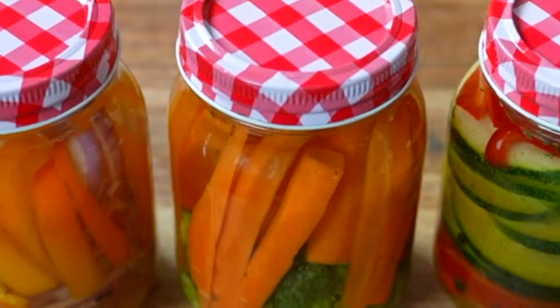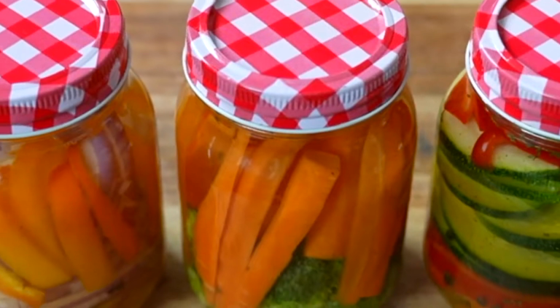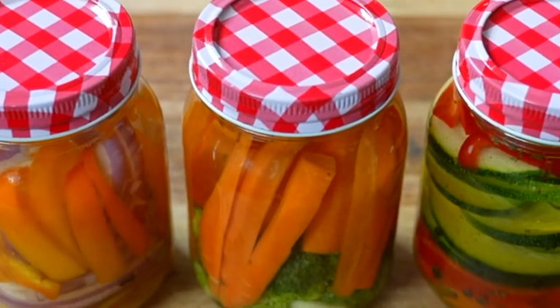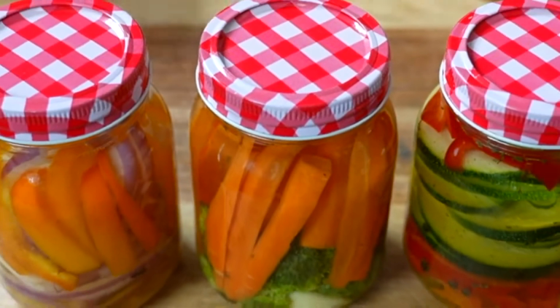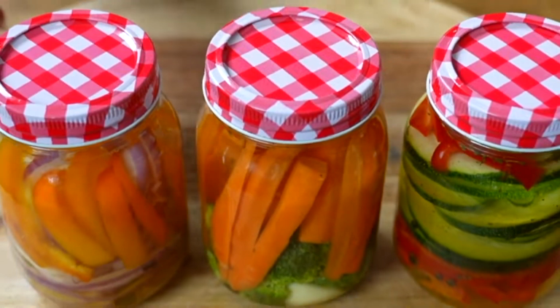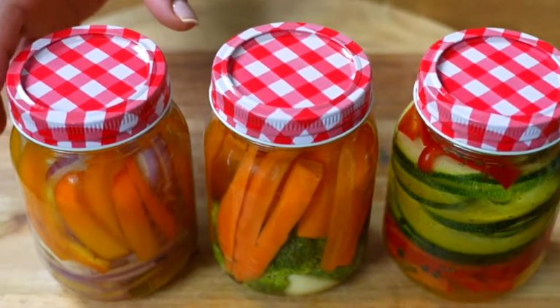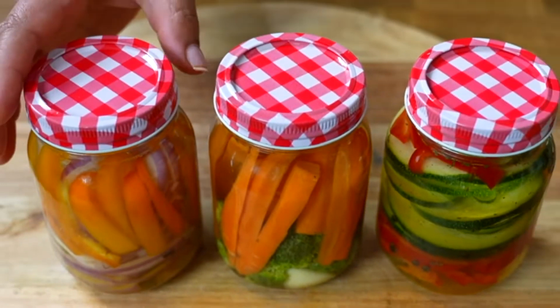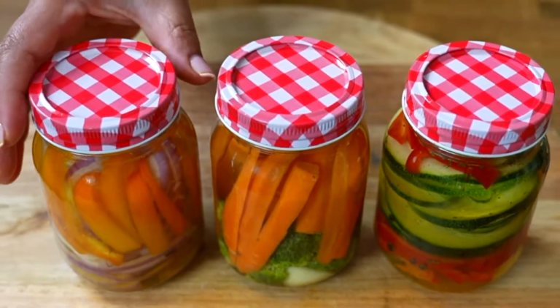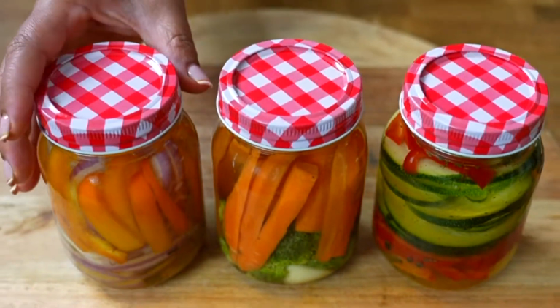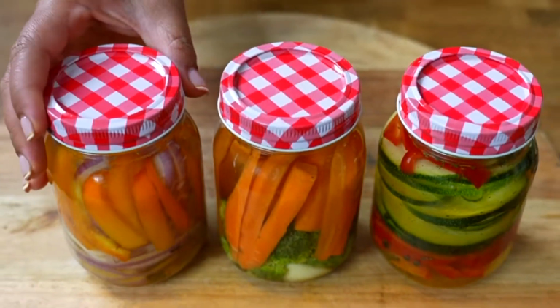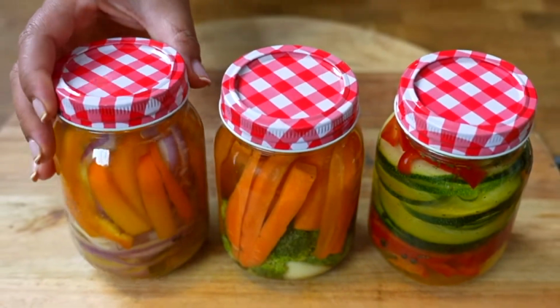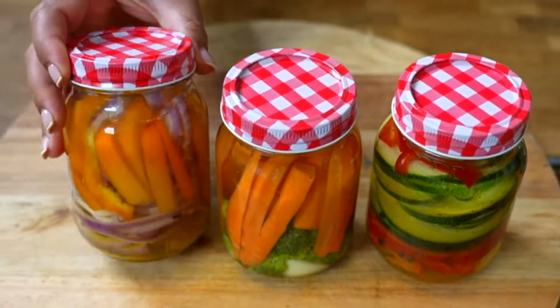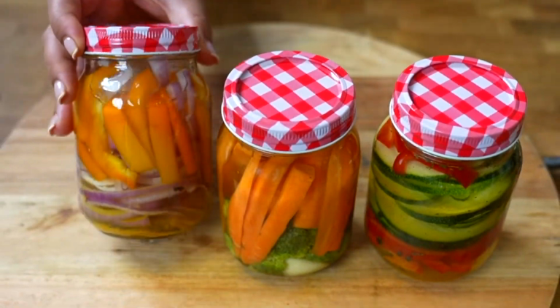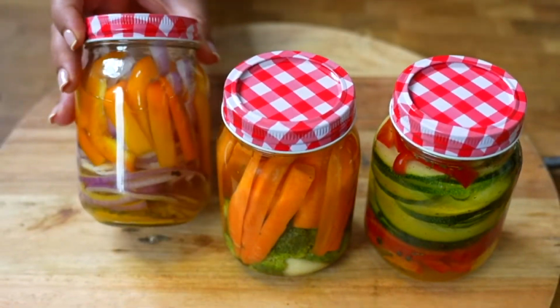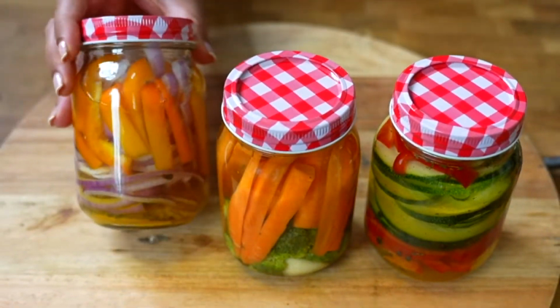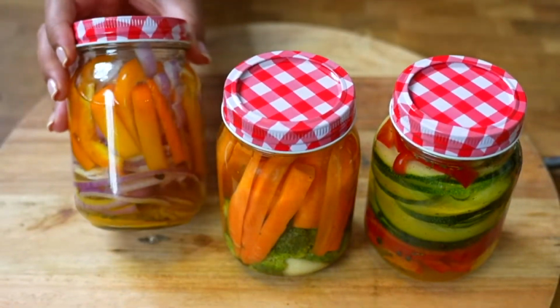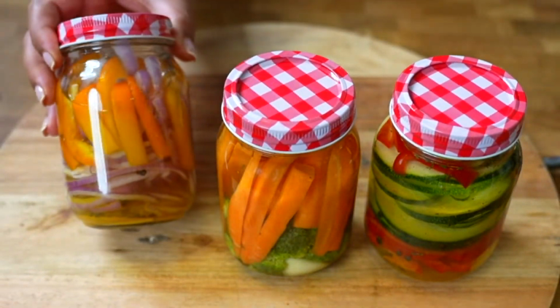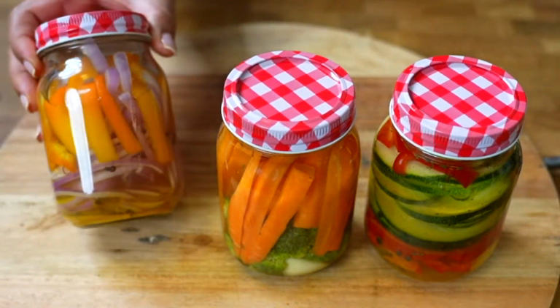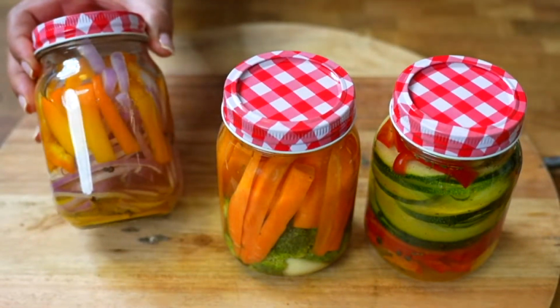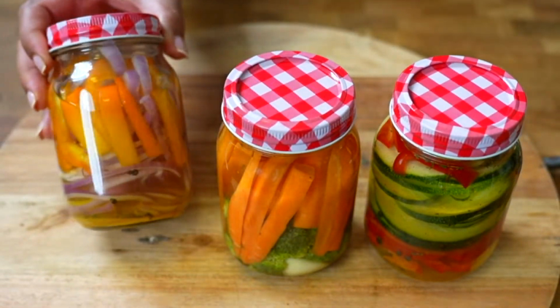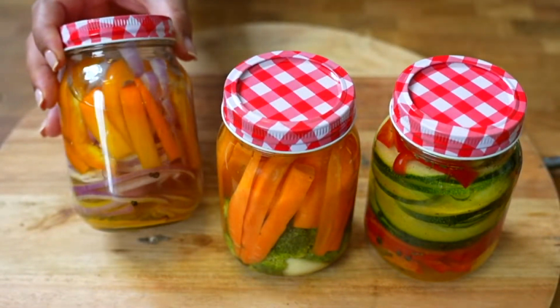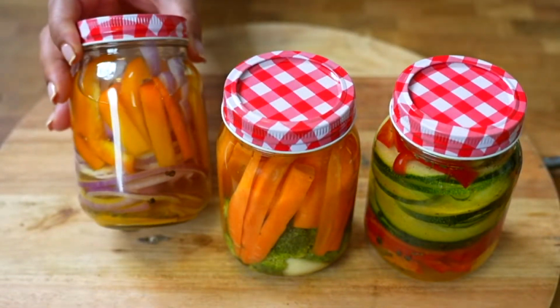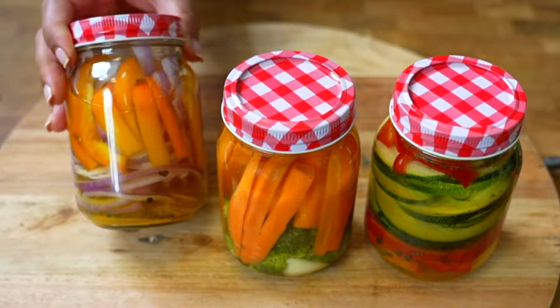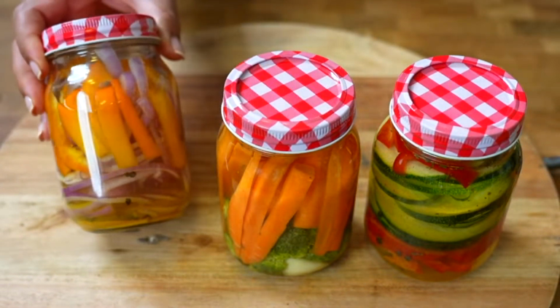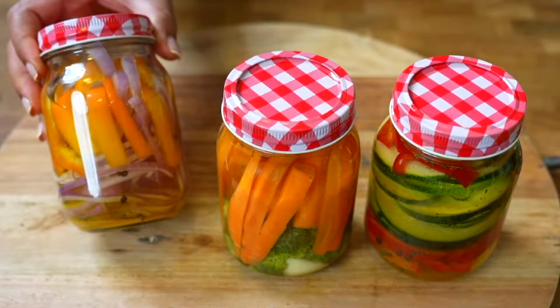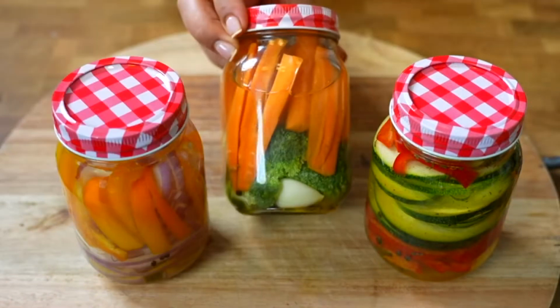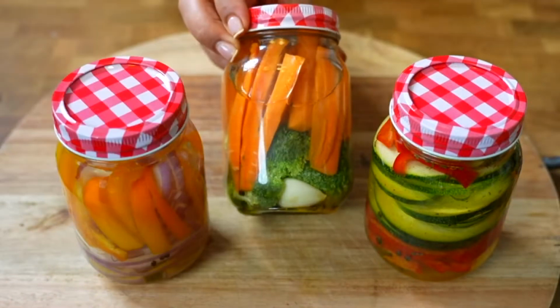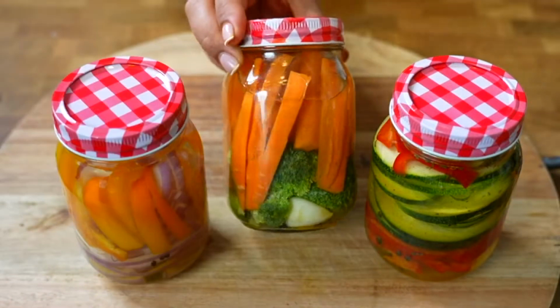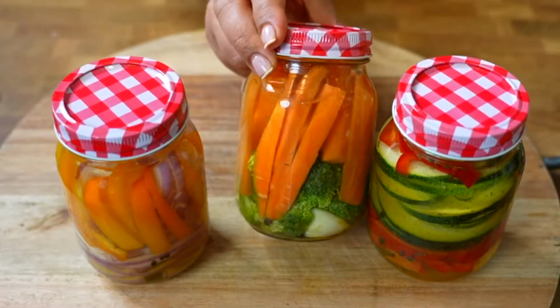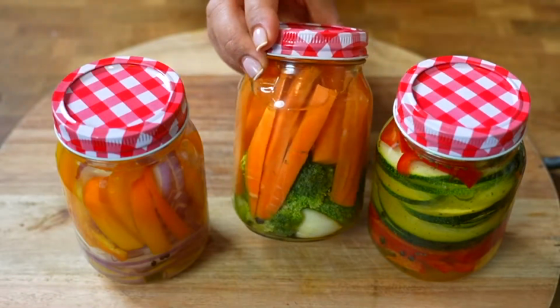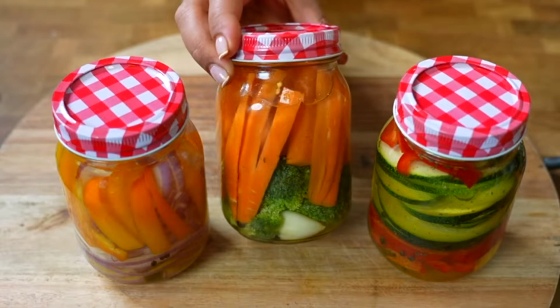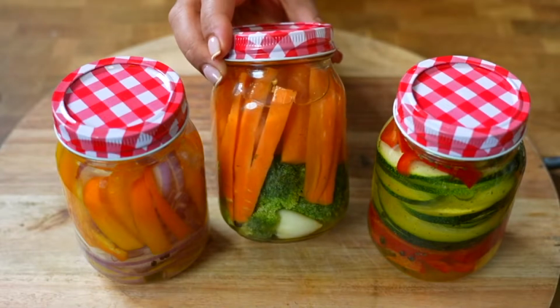Learn how to prepare these canned vegetables to accompany your meals. Easy and delicious.